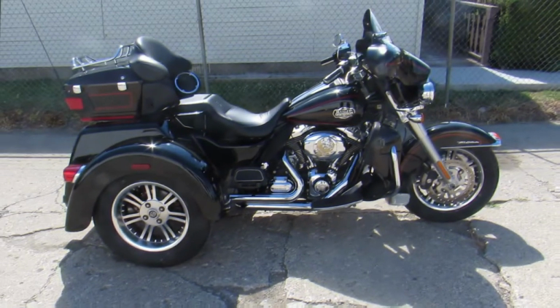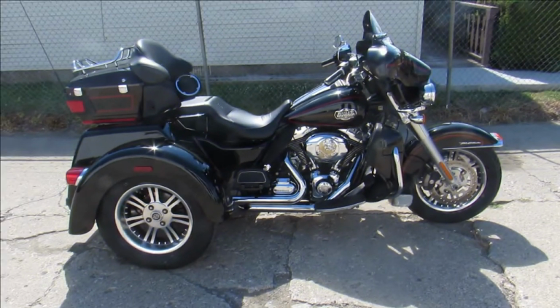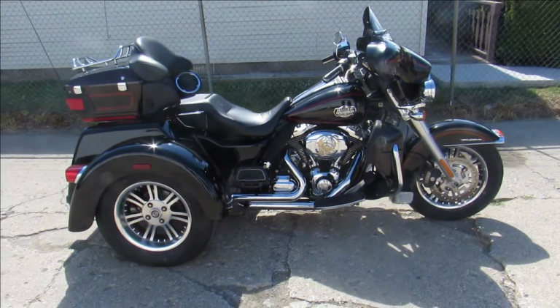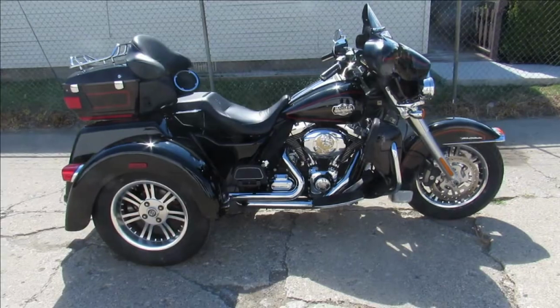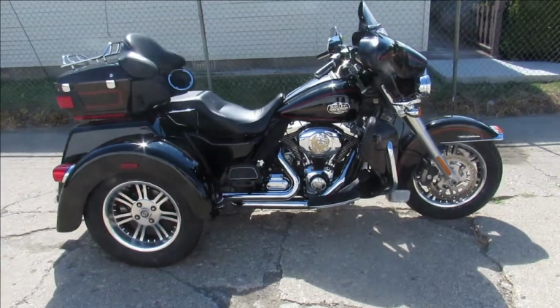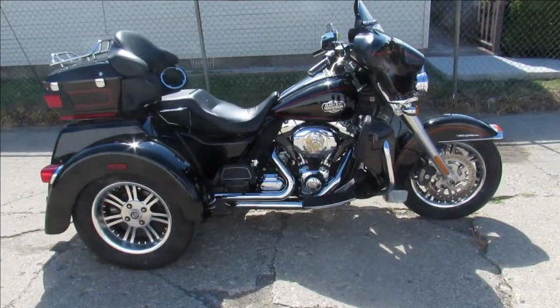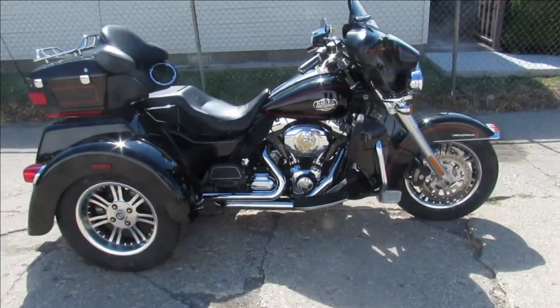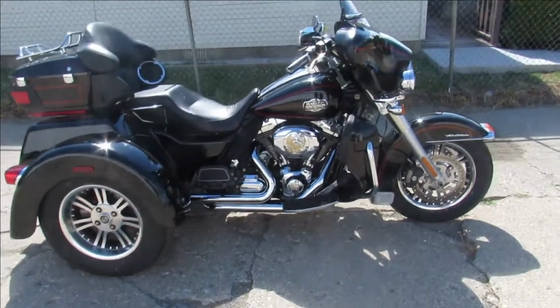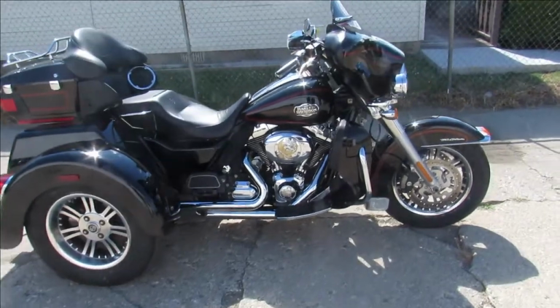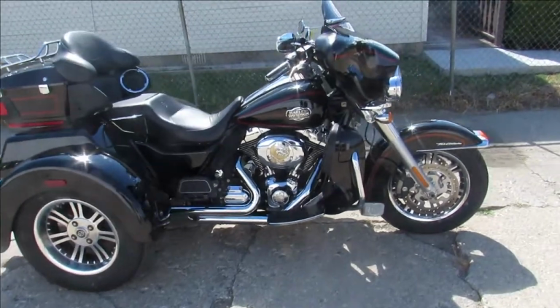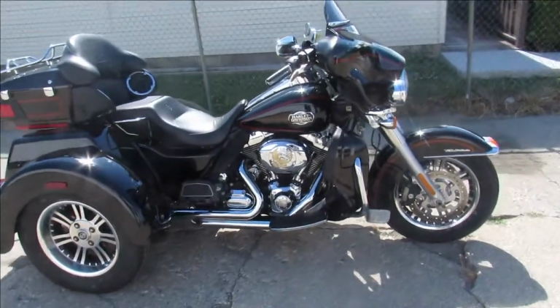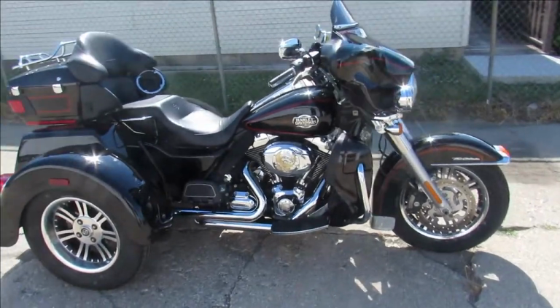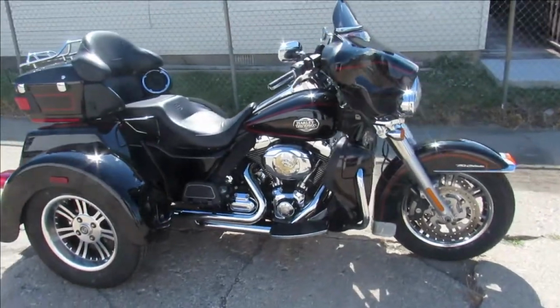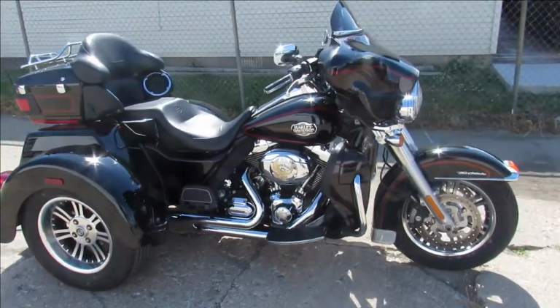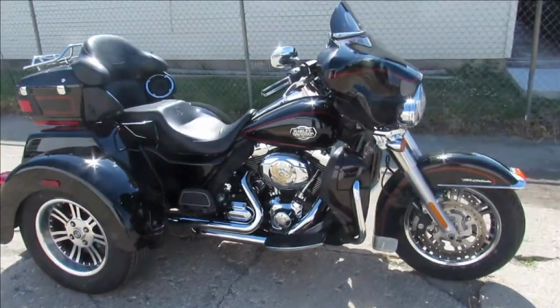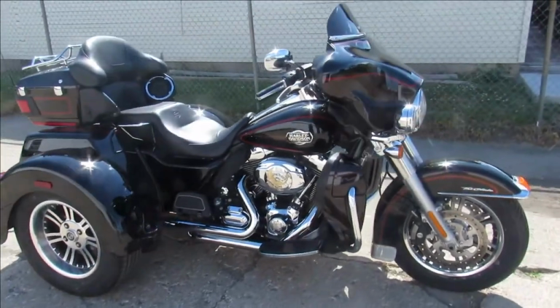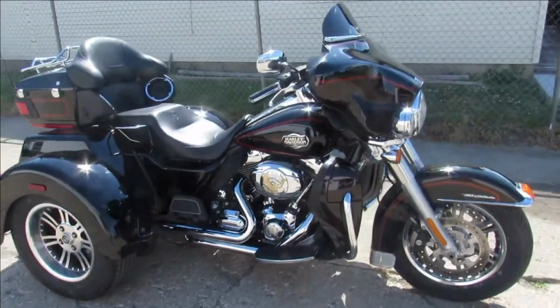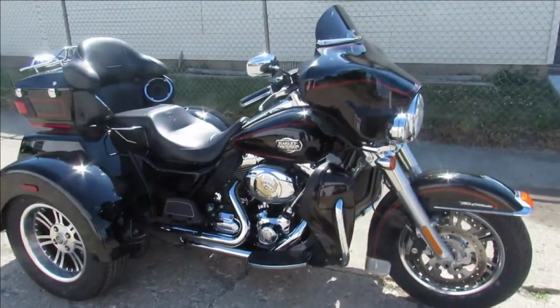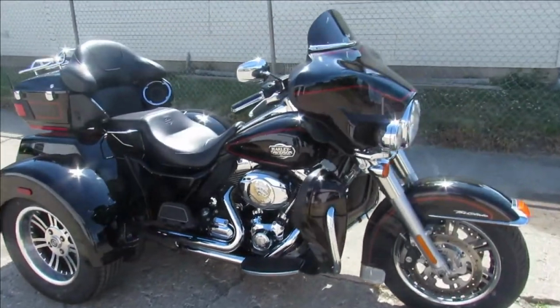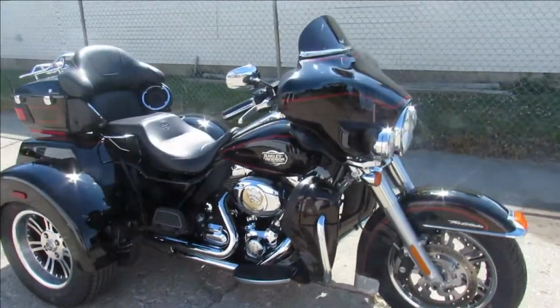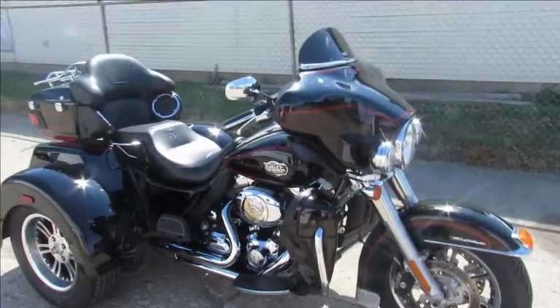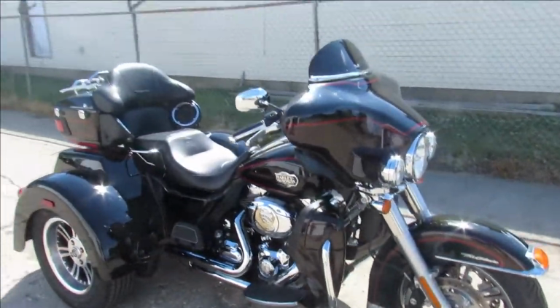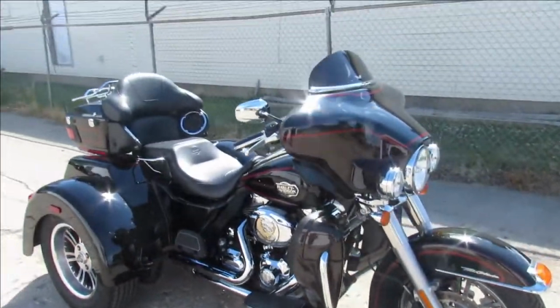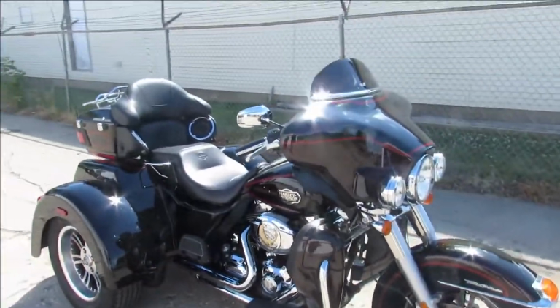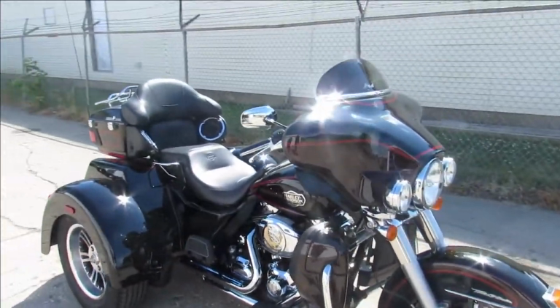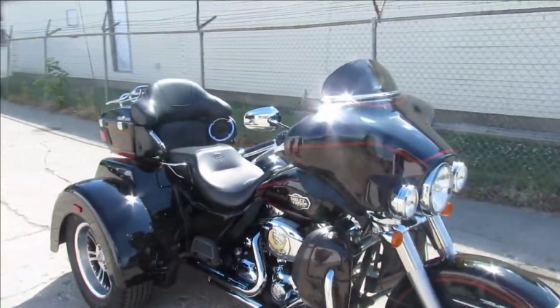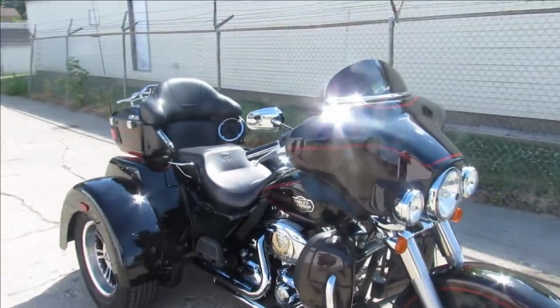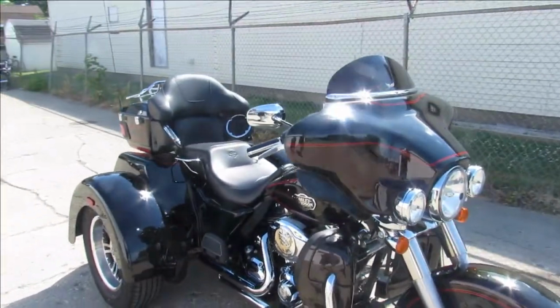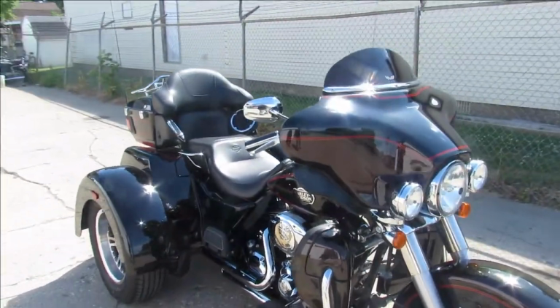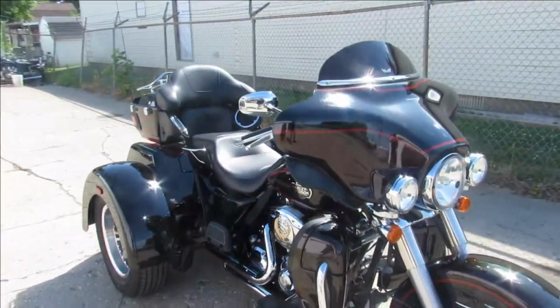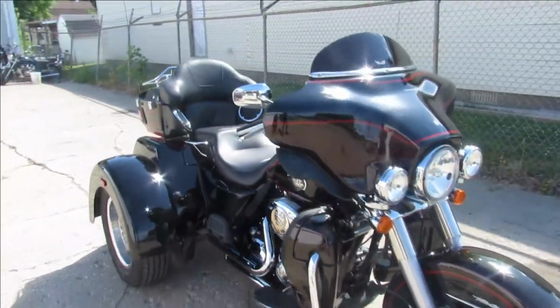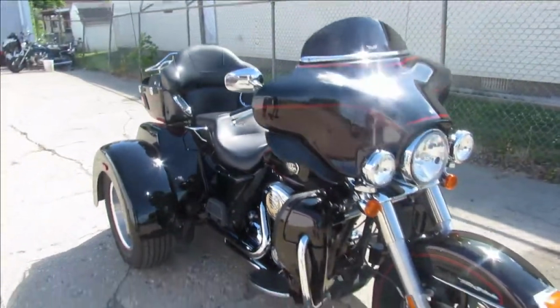Hey guys, ApprovalPowerSports.com here. We've got over 300 used bikes in stock, ready to go.